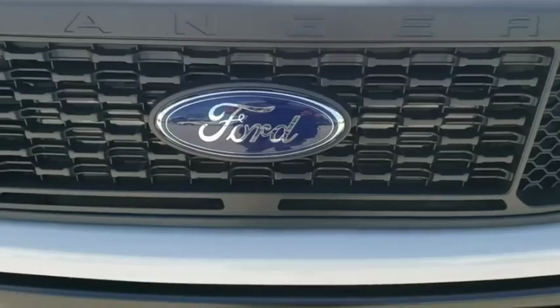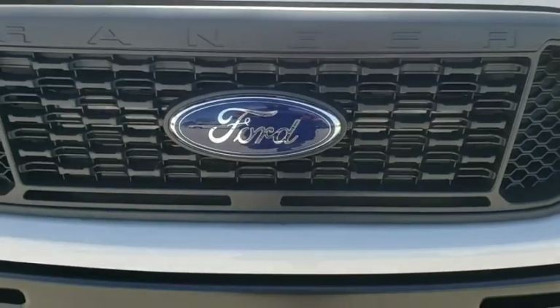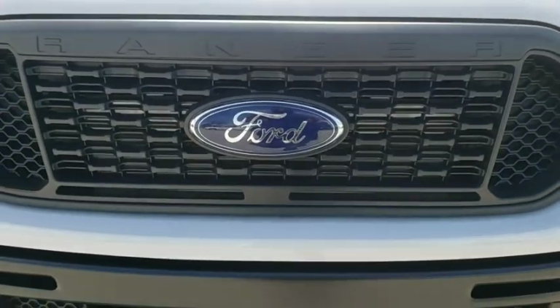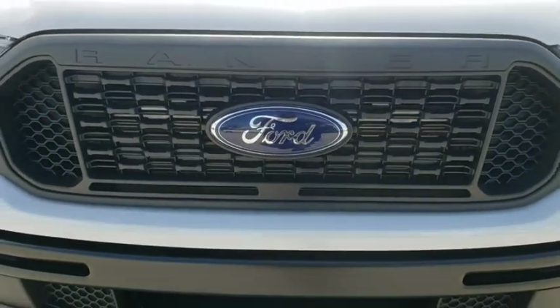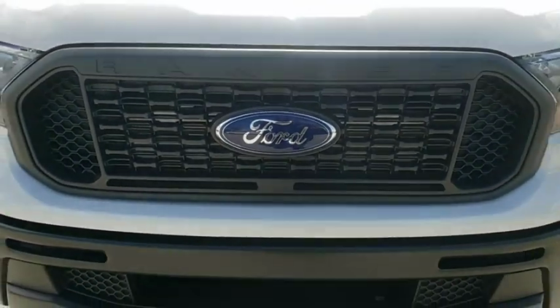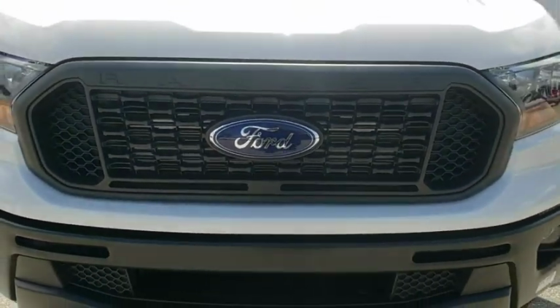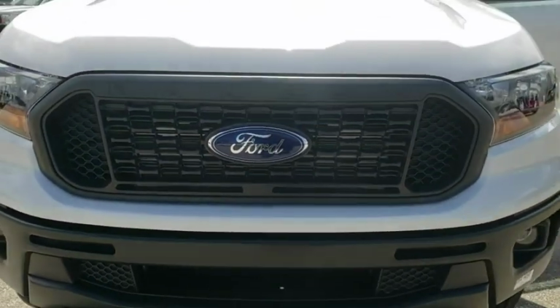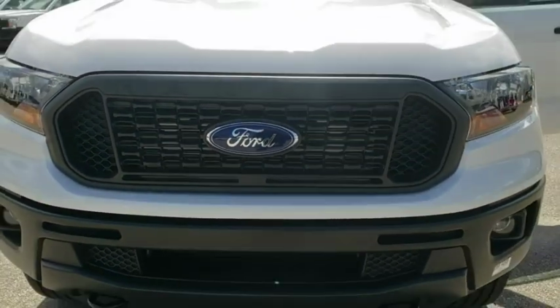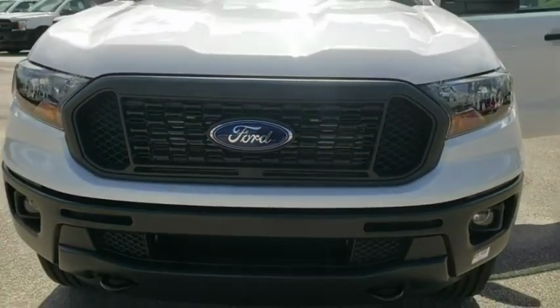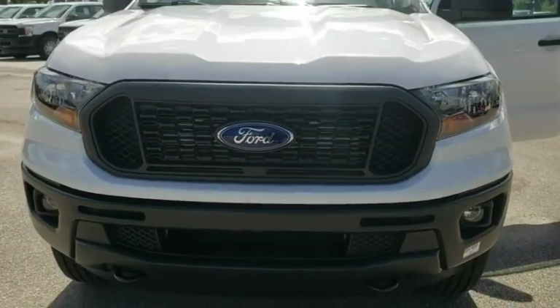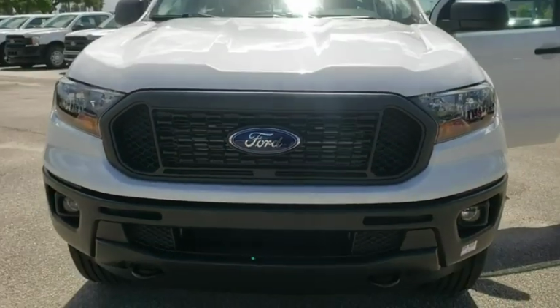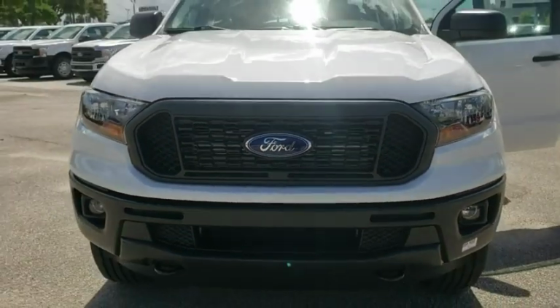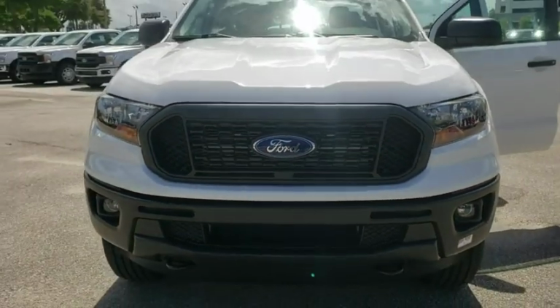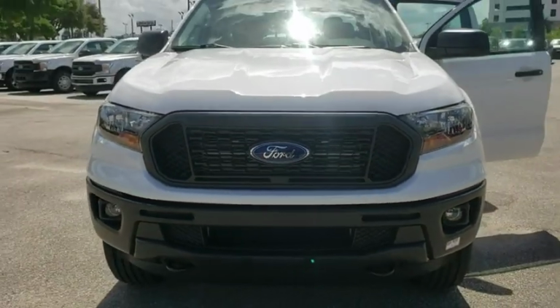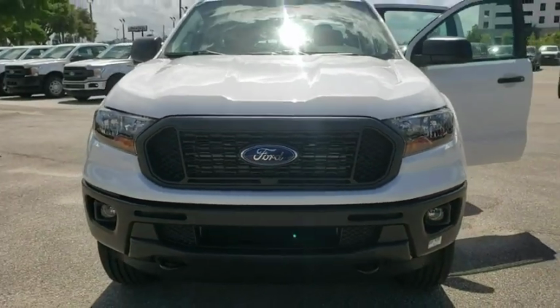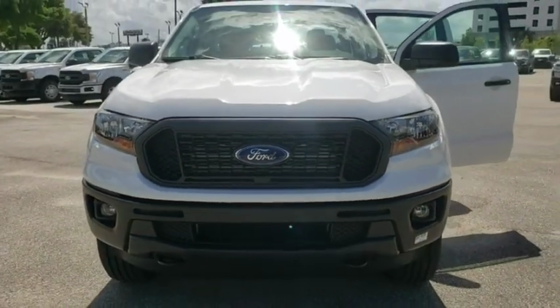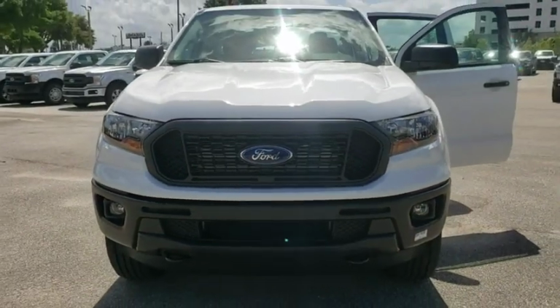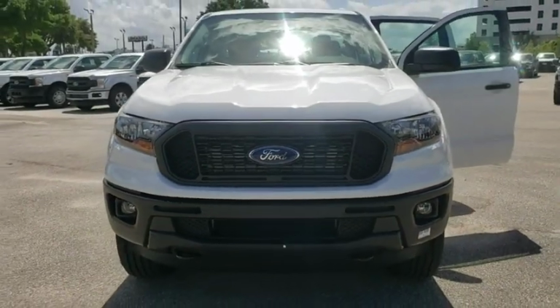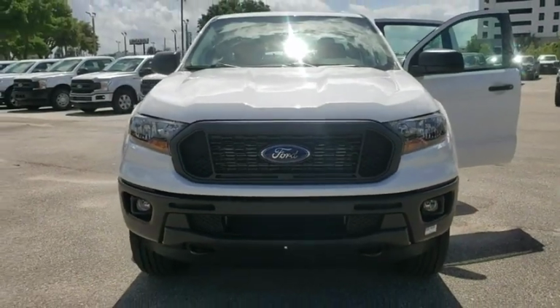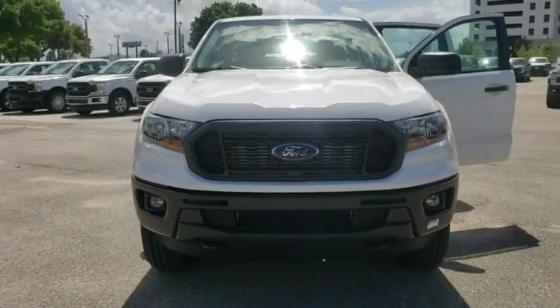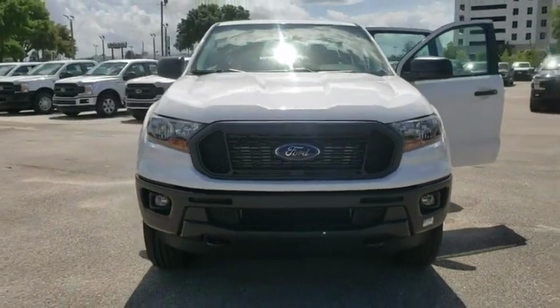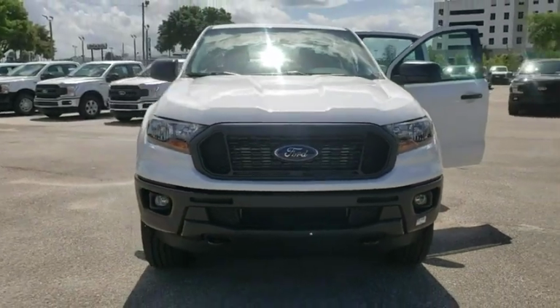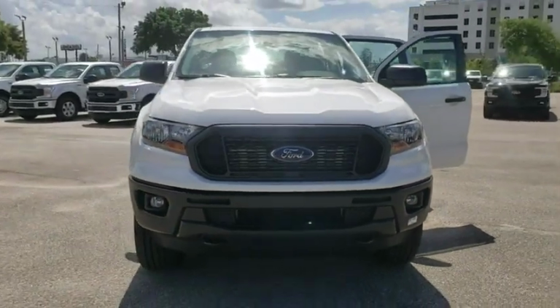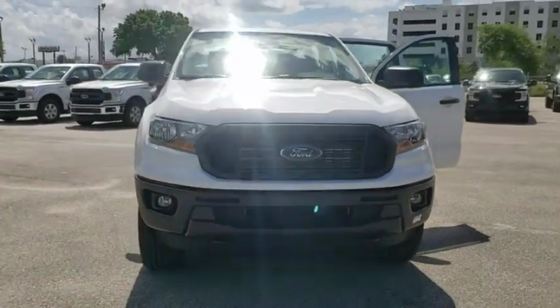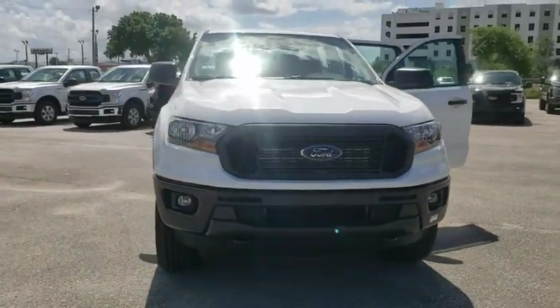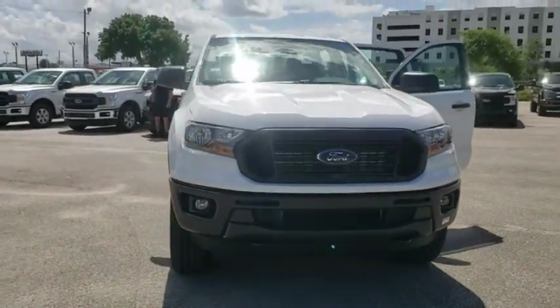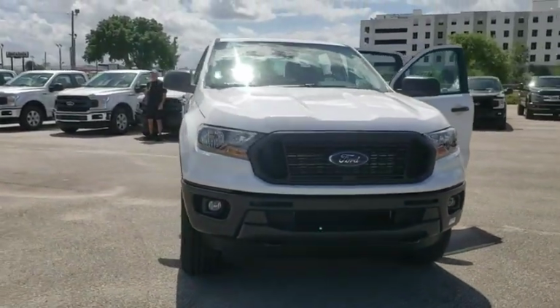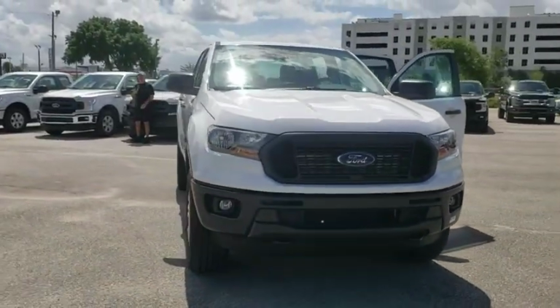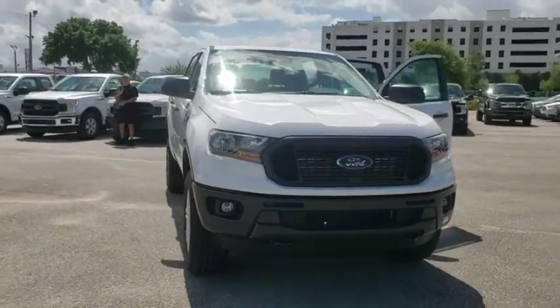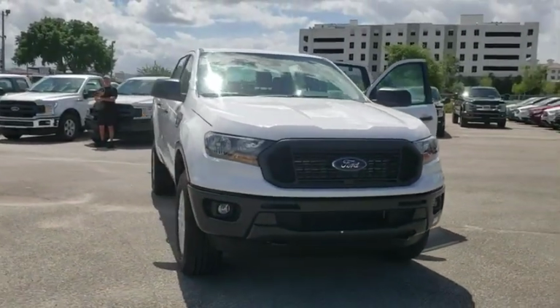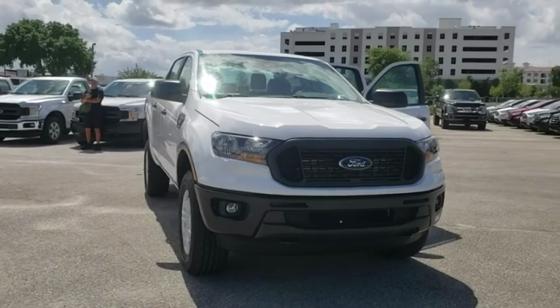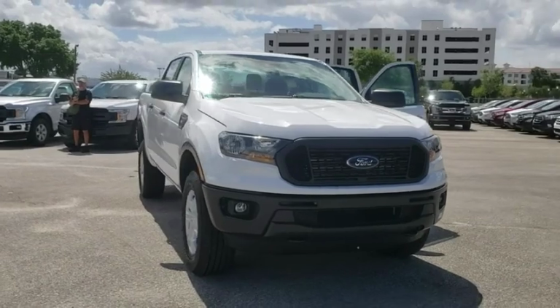2019 Ford Ranger. Tough inside and out, Ranger proves it's metal.